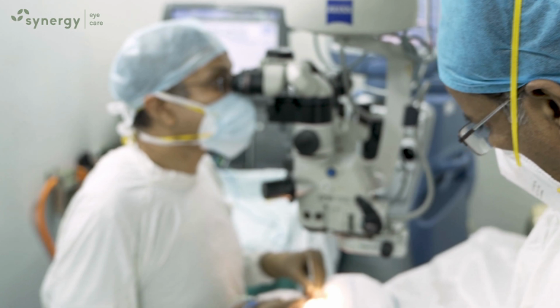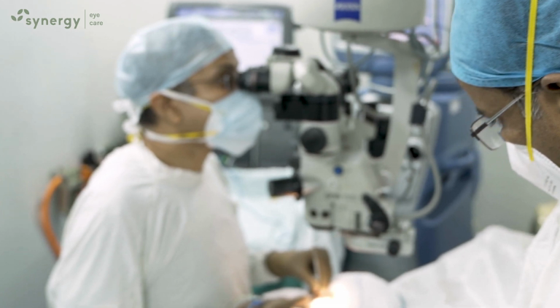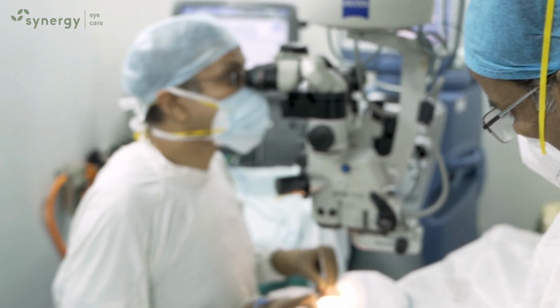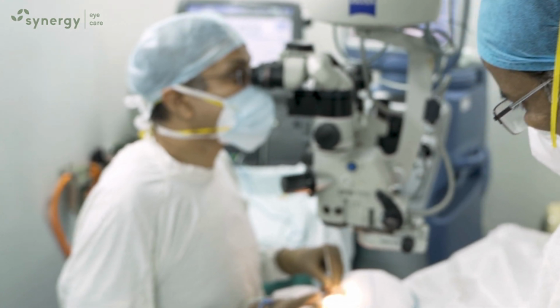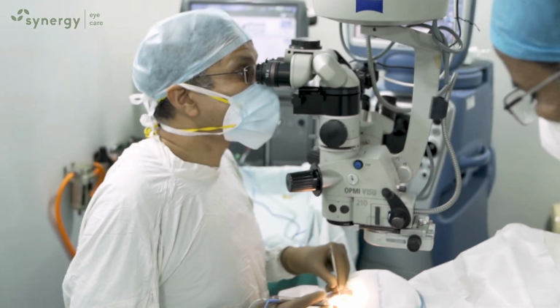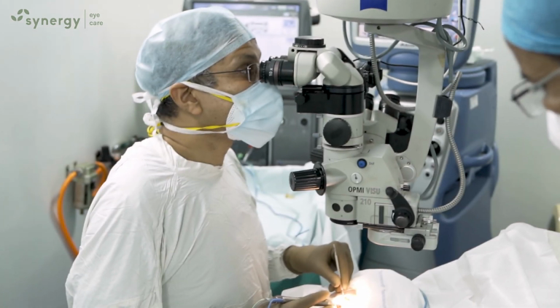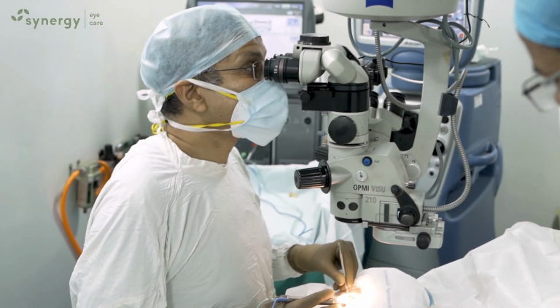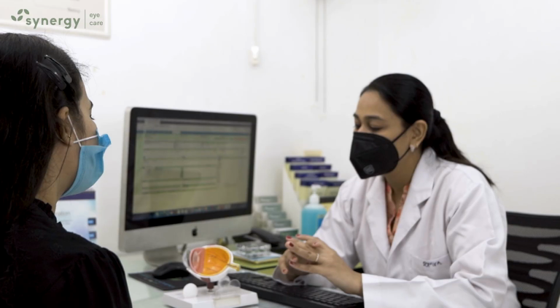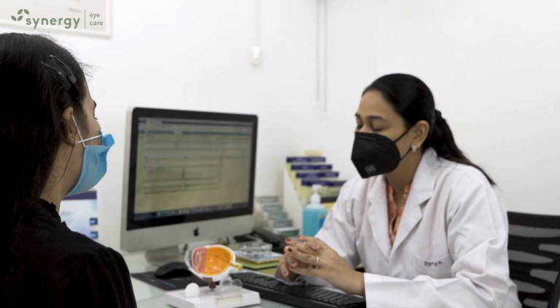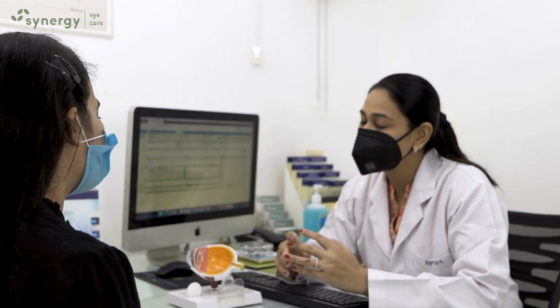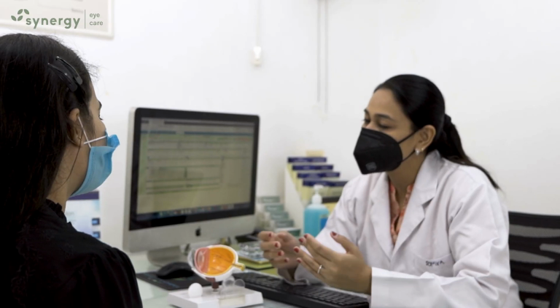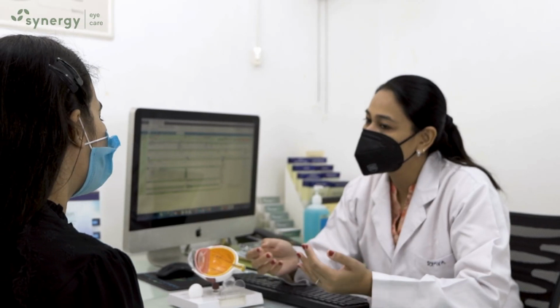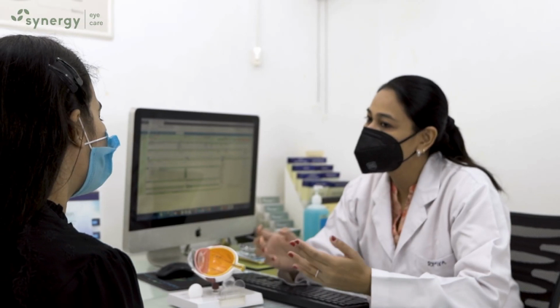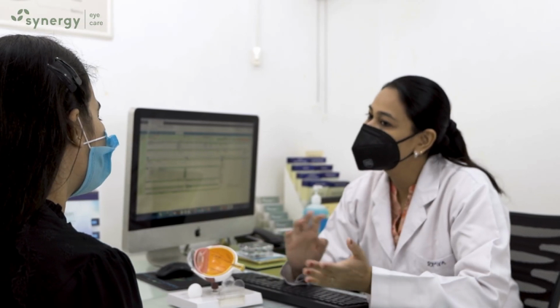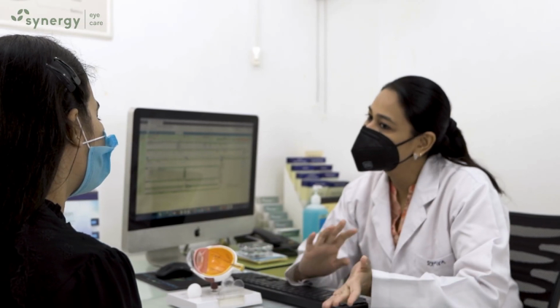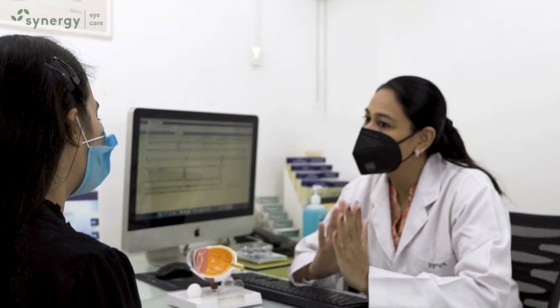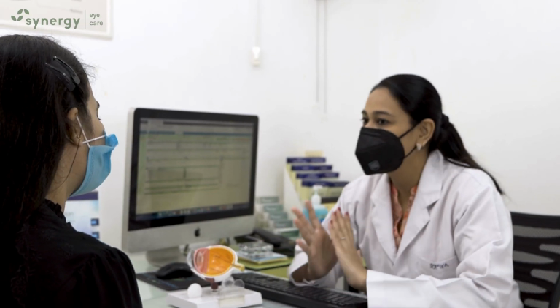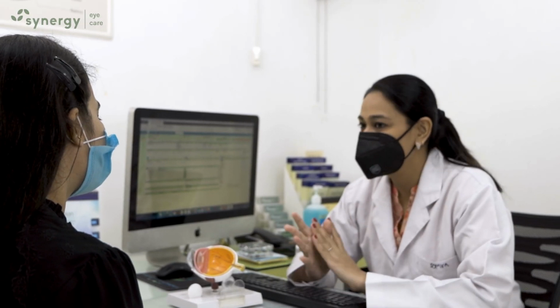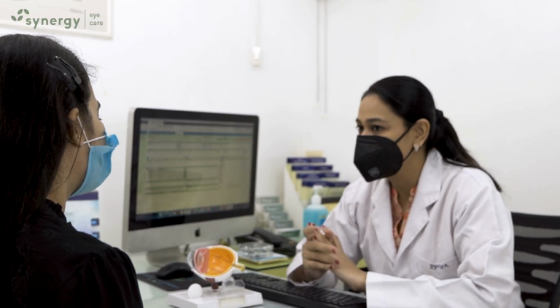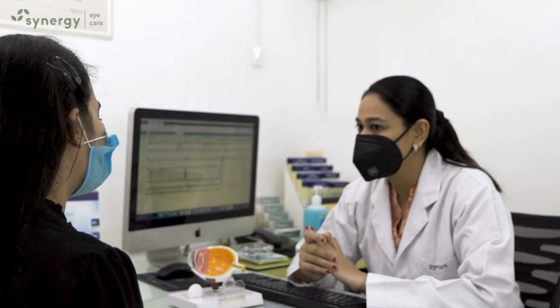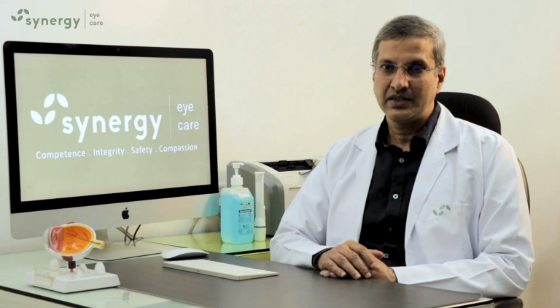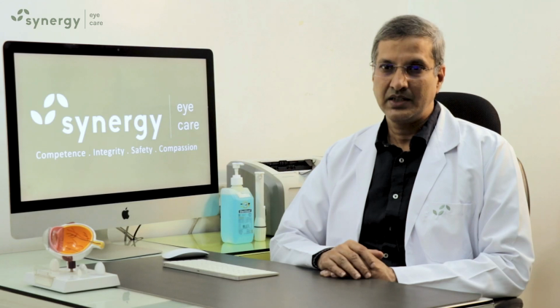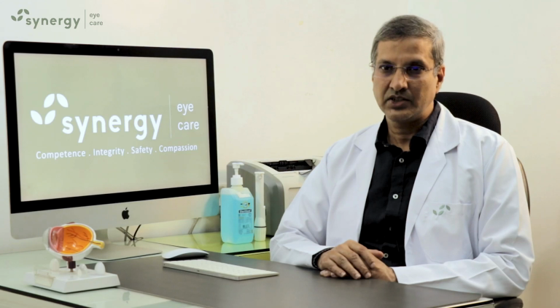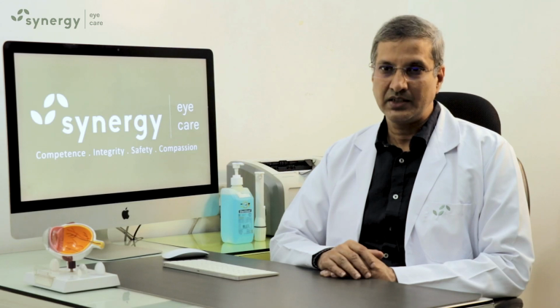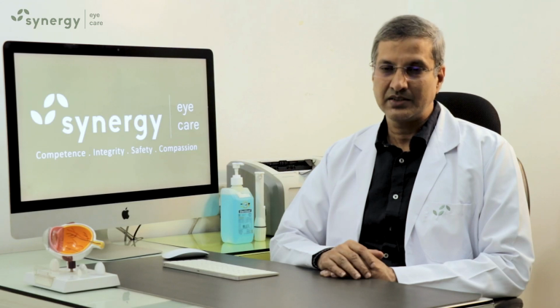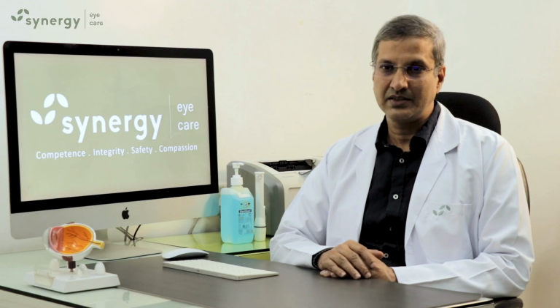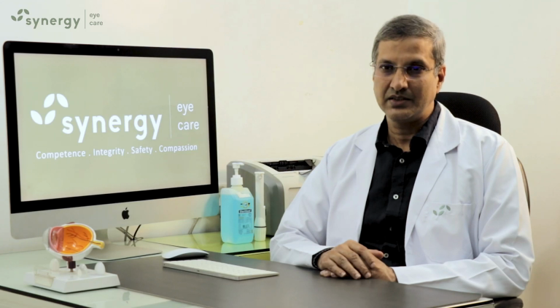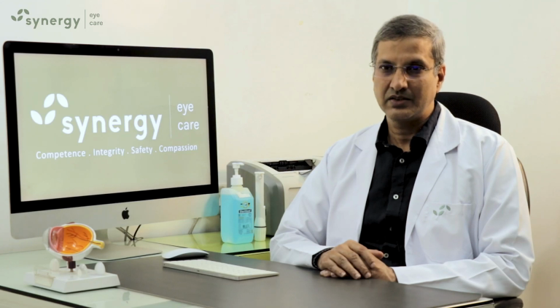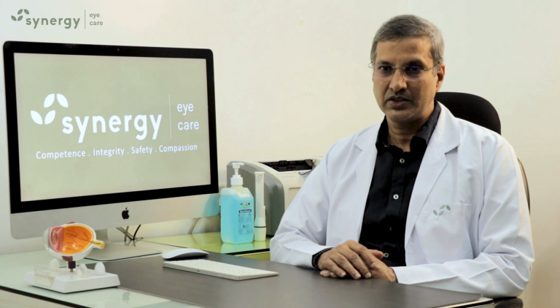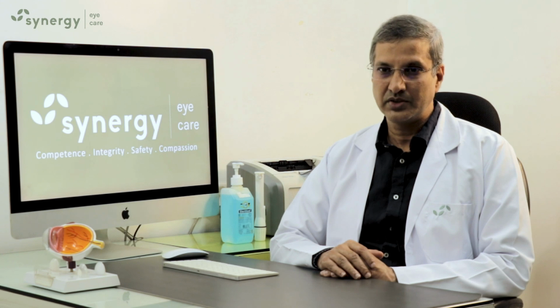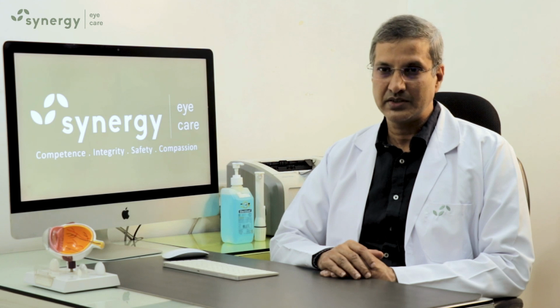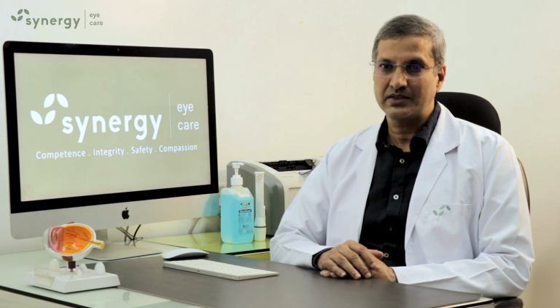Synergy Eye Care is well equipped and its doctors are well experienced in treating this disease with good results.